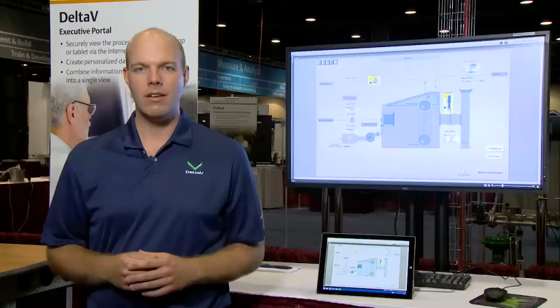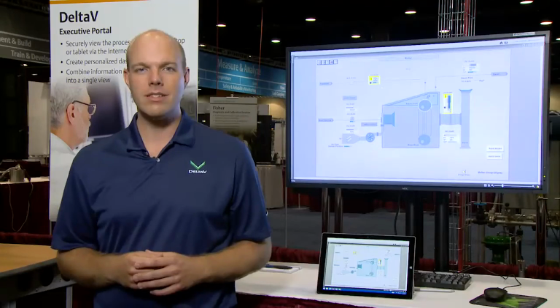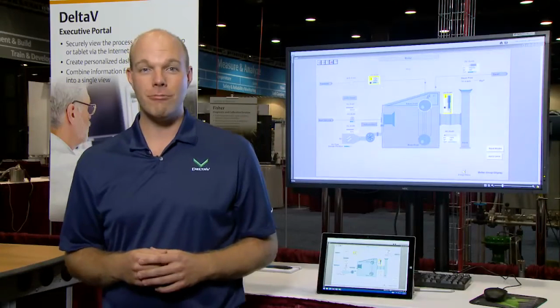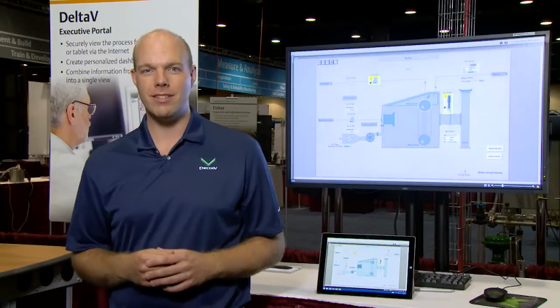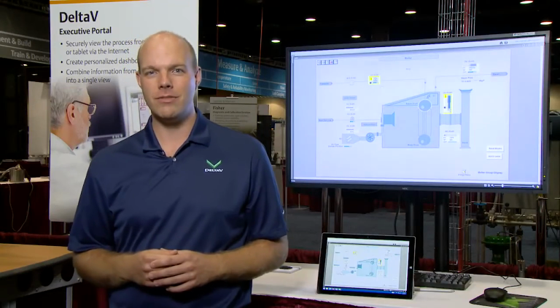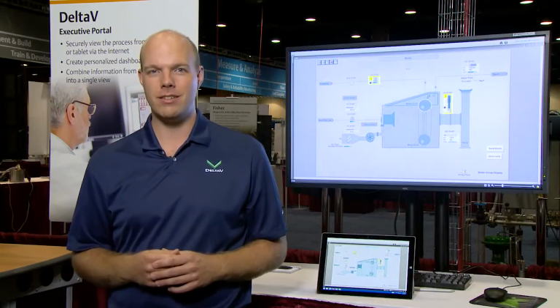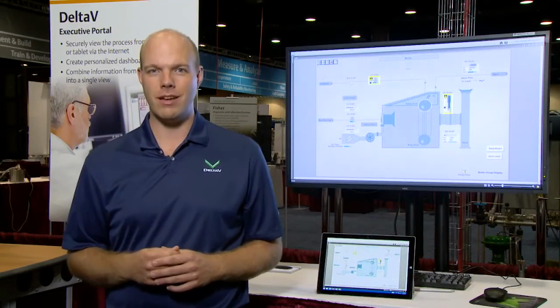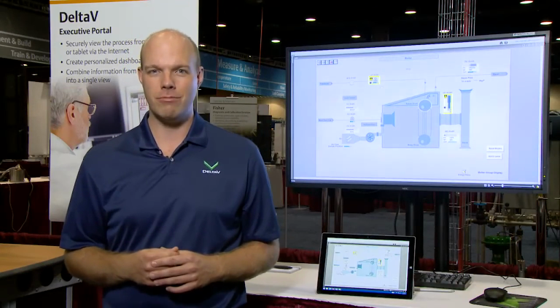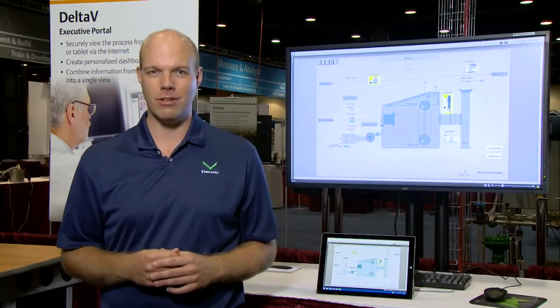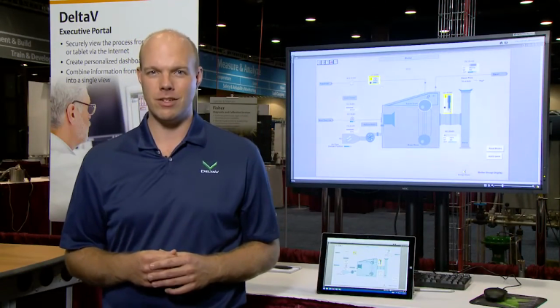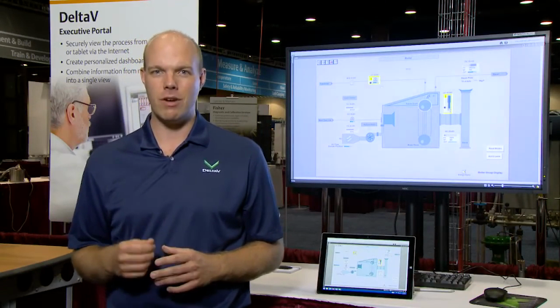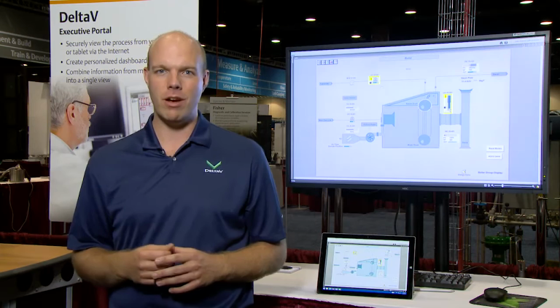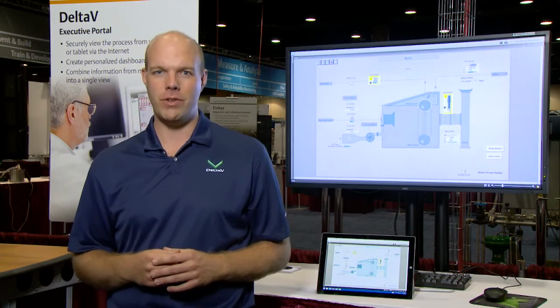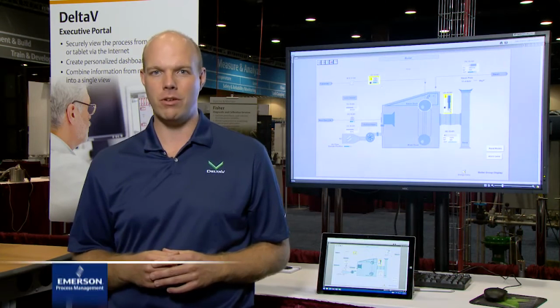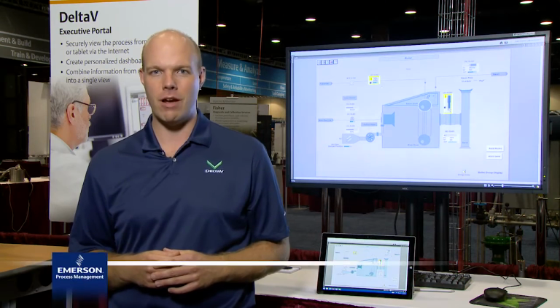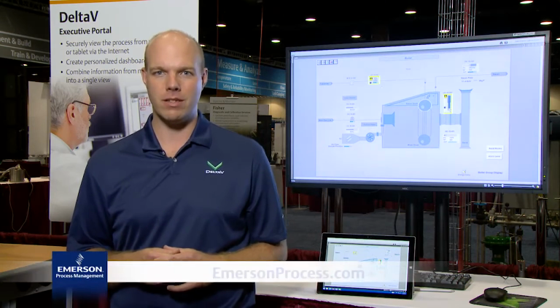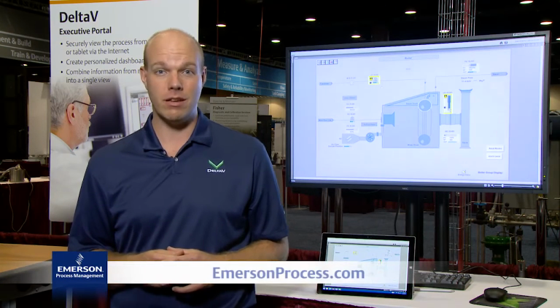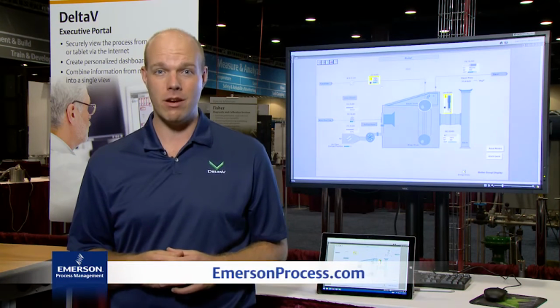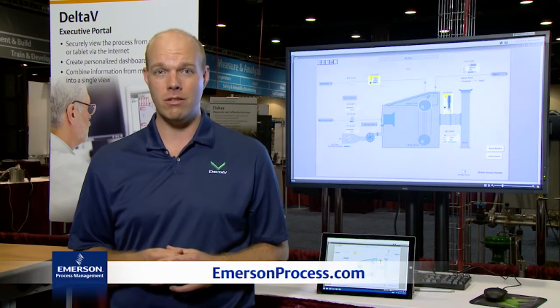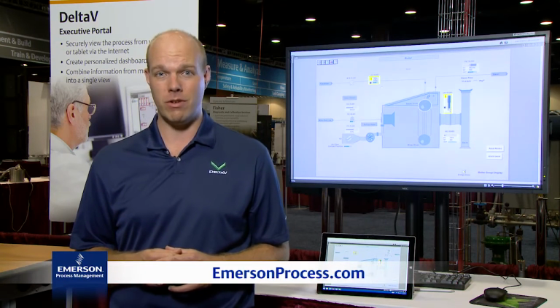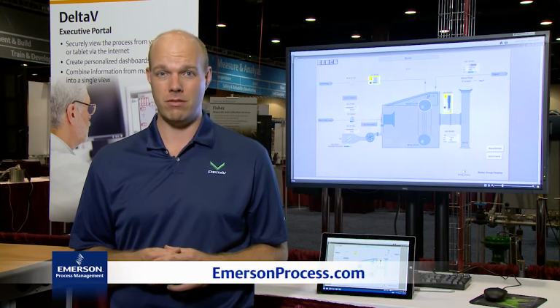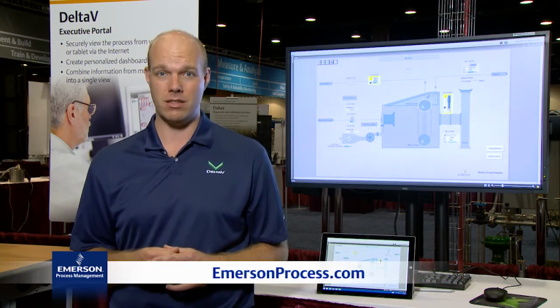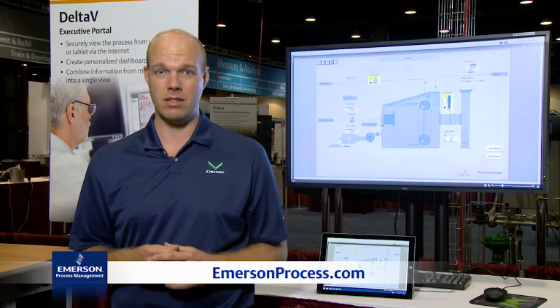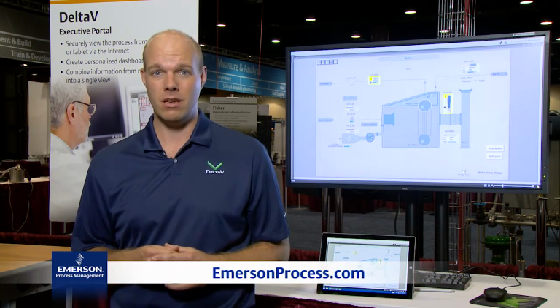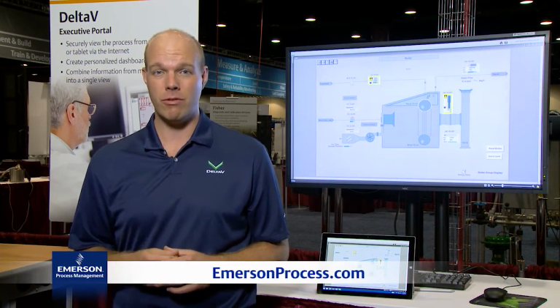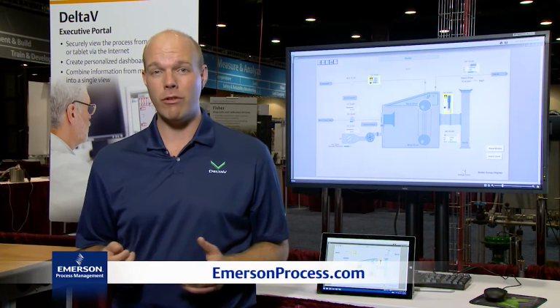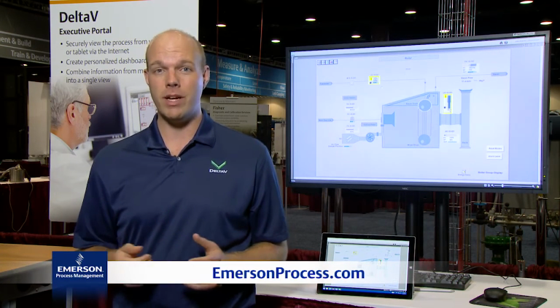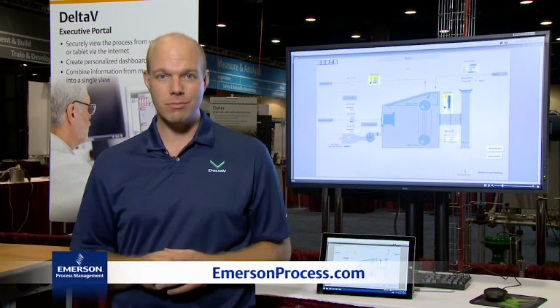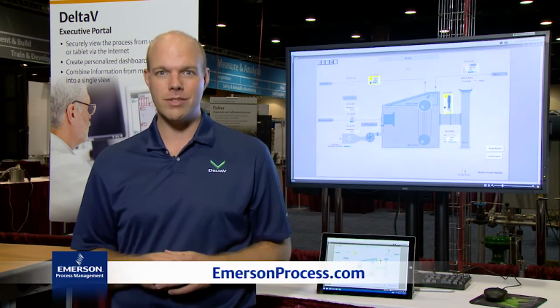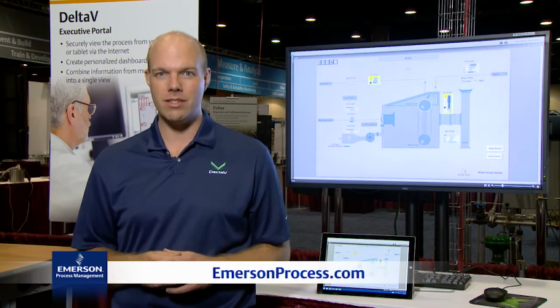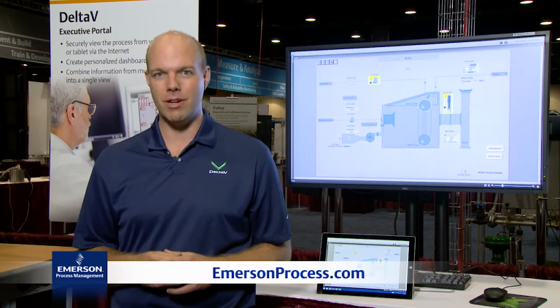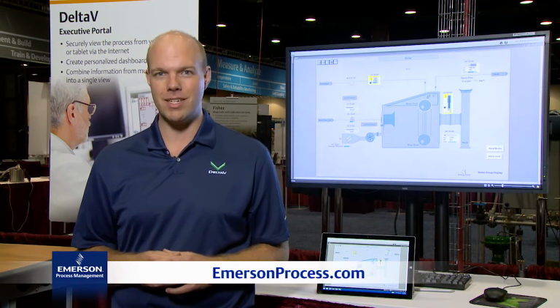In summary, Delta V Executive Portal is a great way to view your graphics on the go or from your desk. For more information, please visit our website.